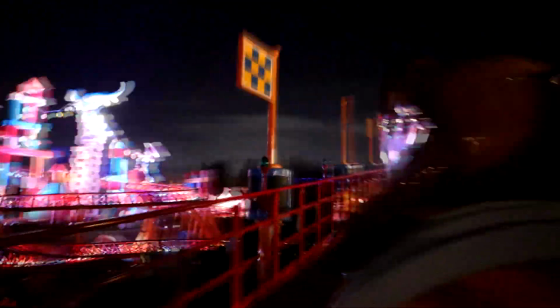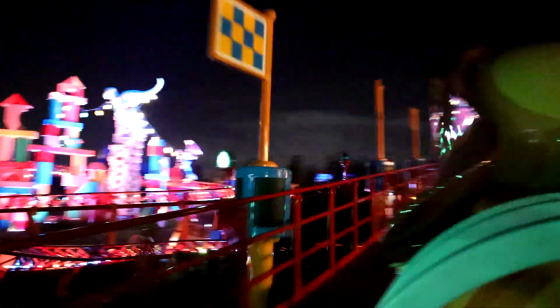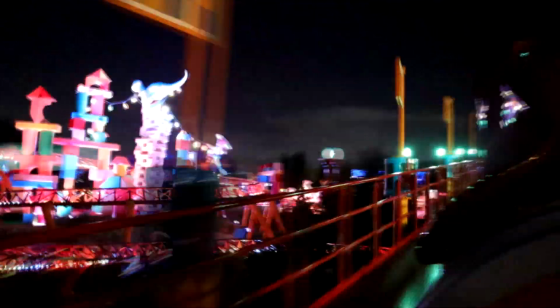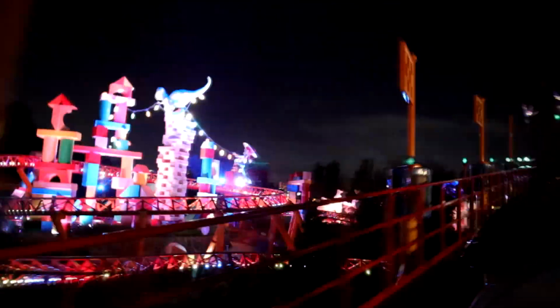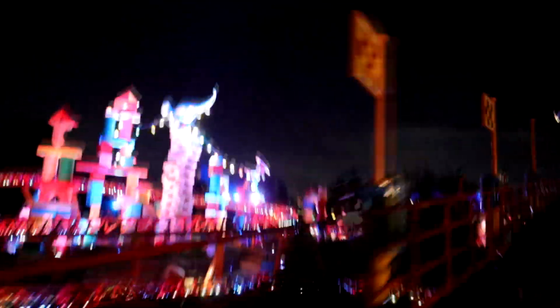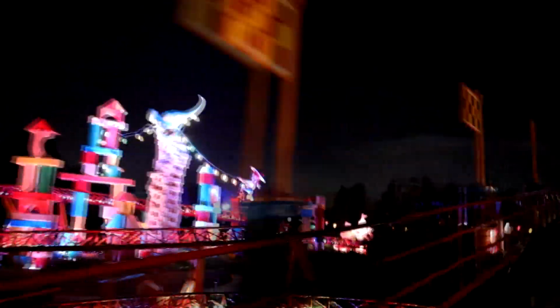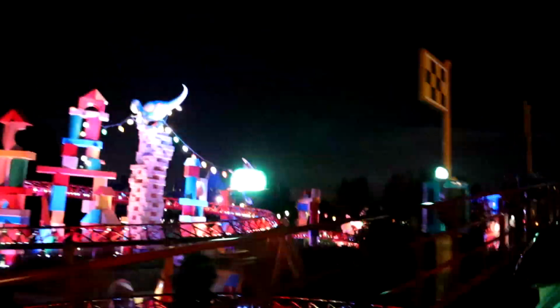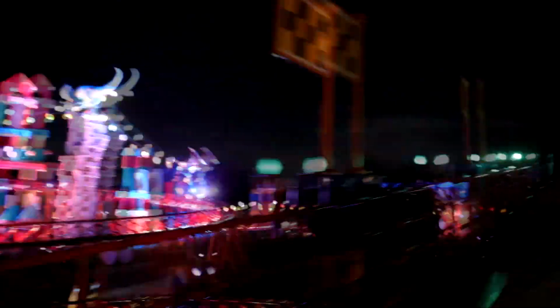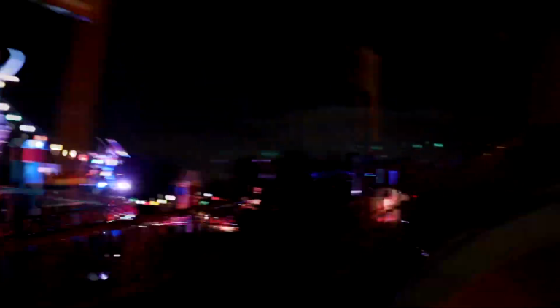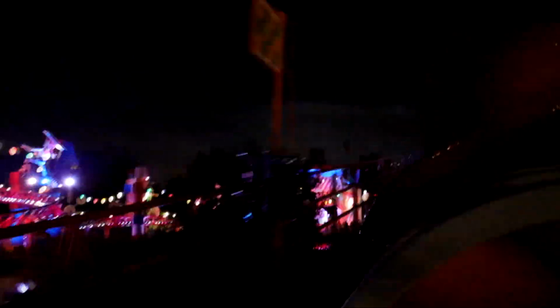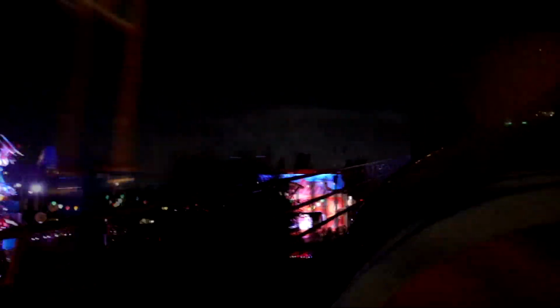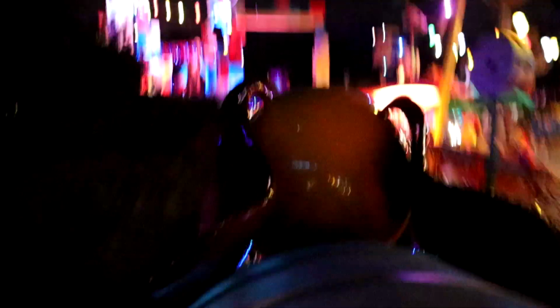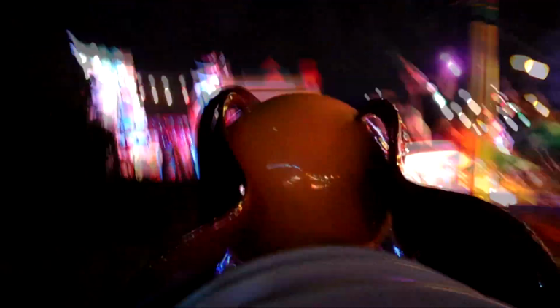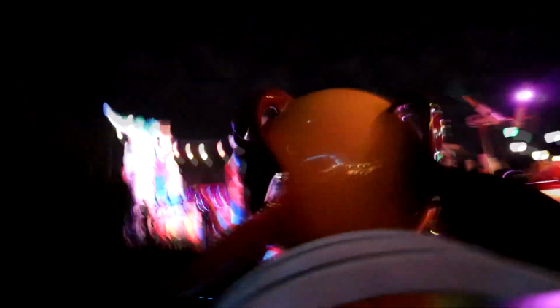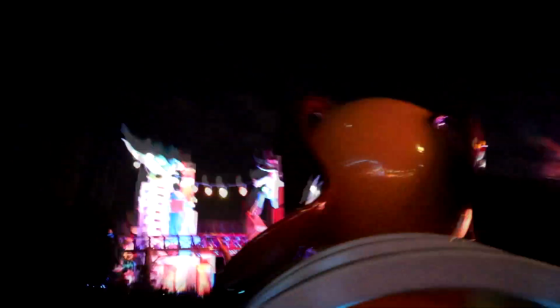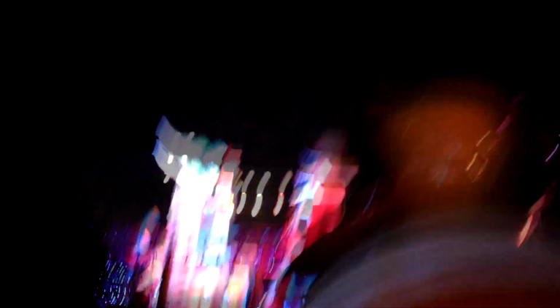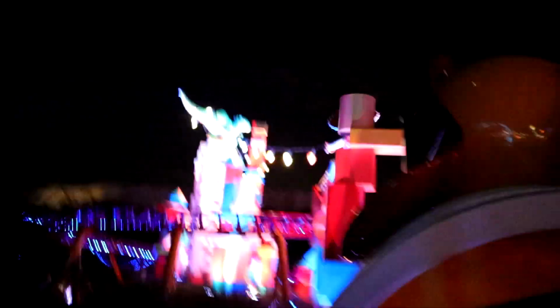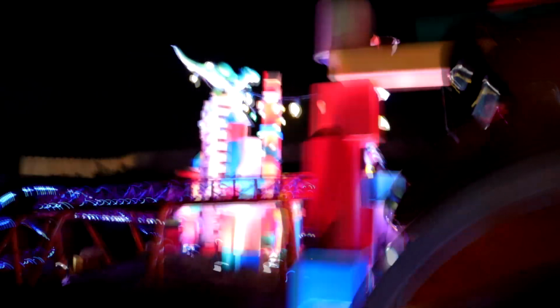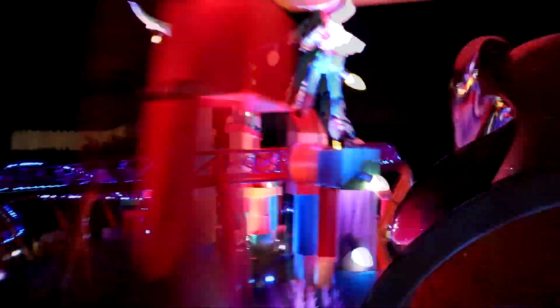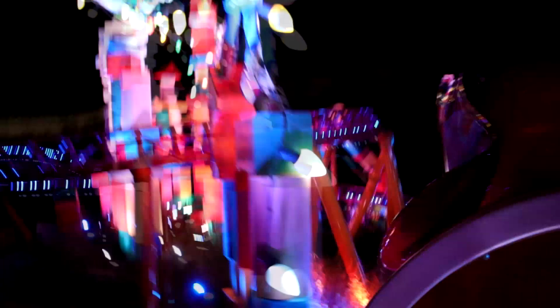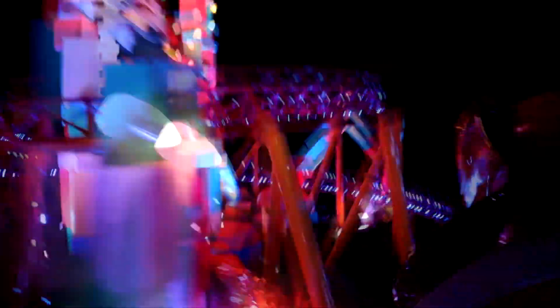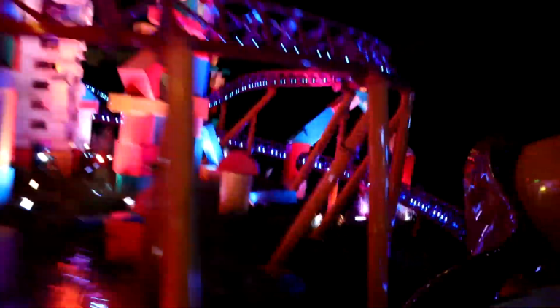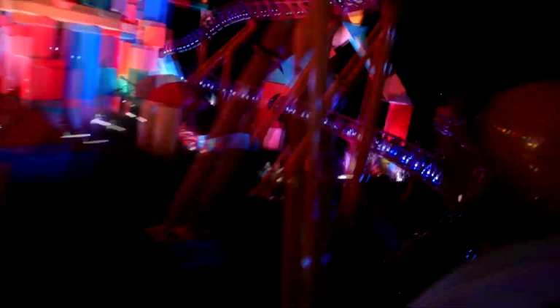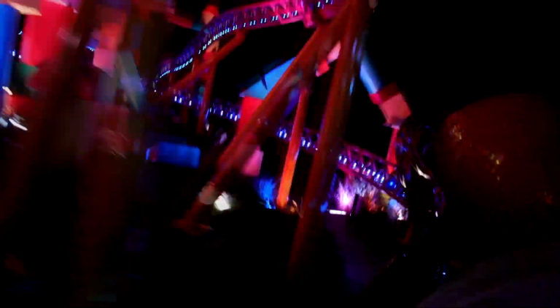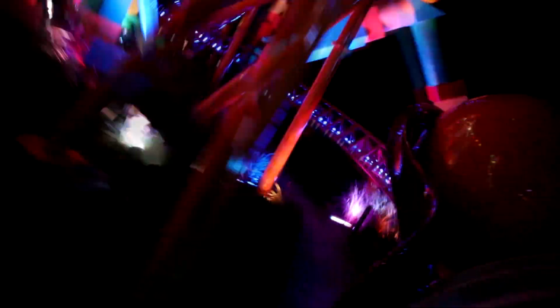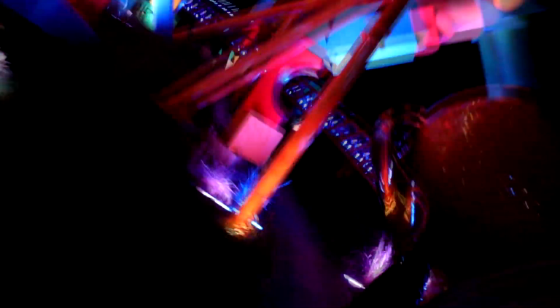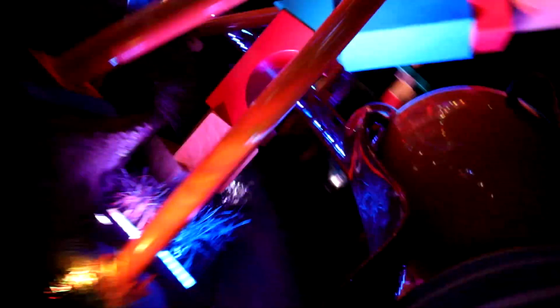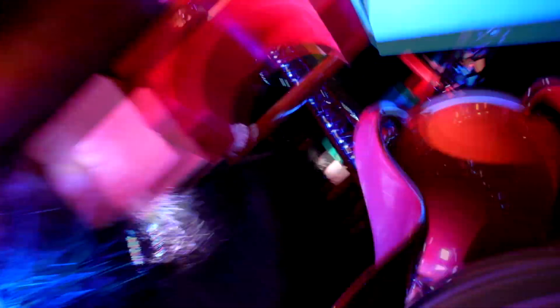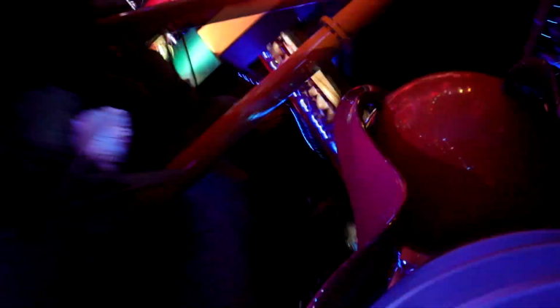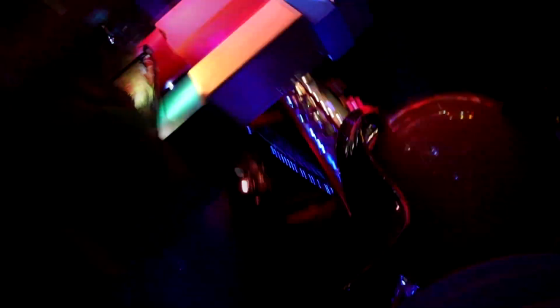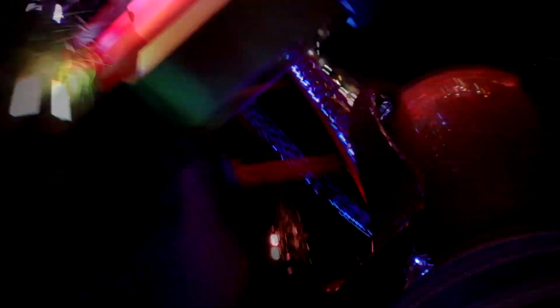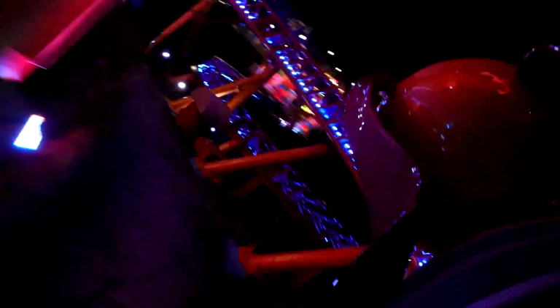While the ride is amazing during the day, at night it really comes to life with cool lighting effects on the track and more.